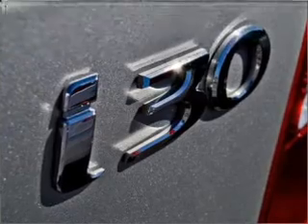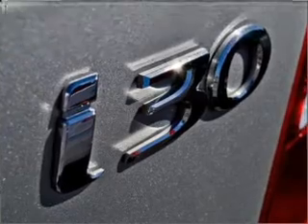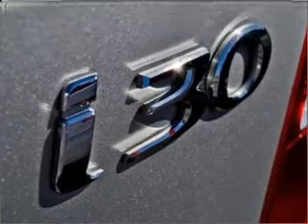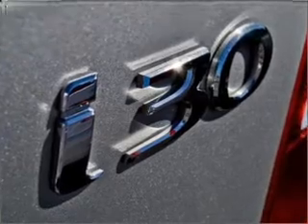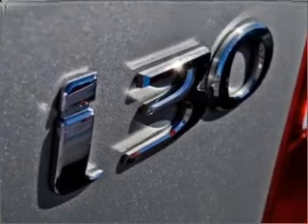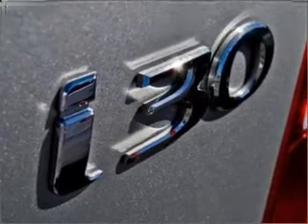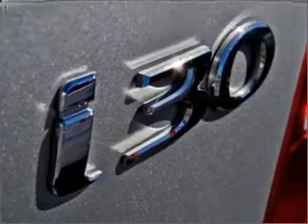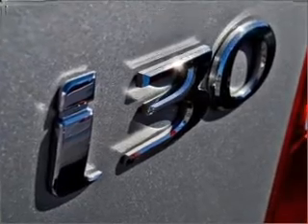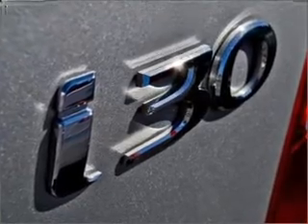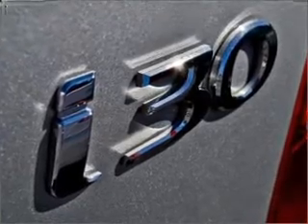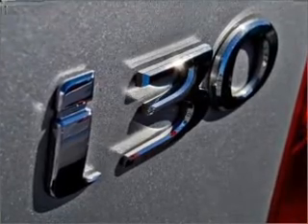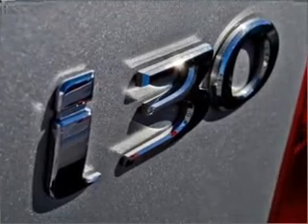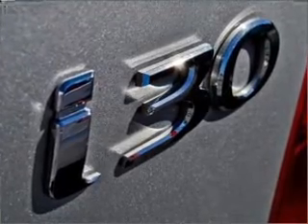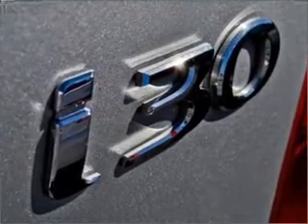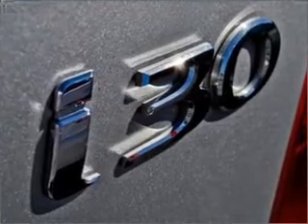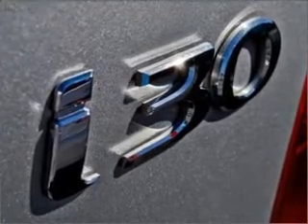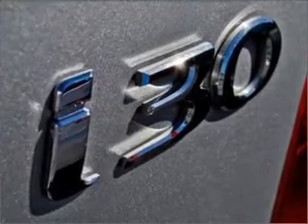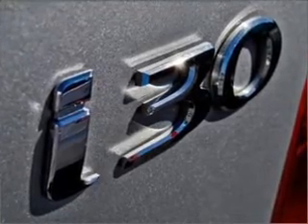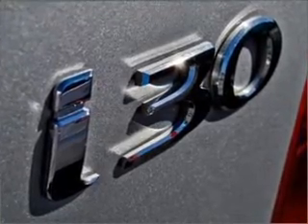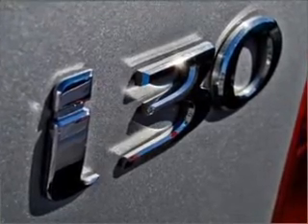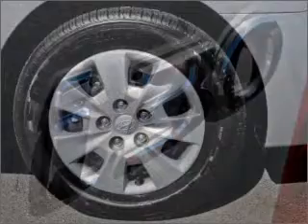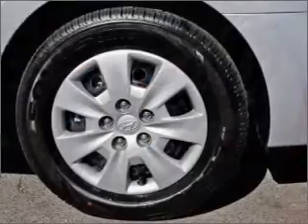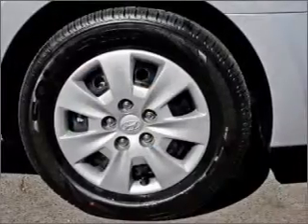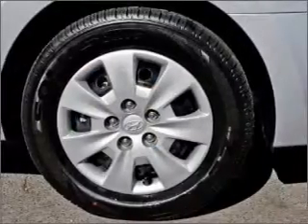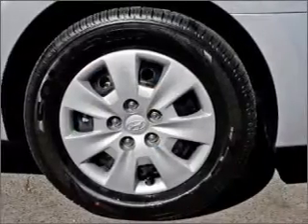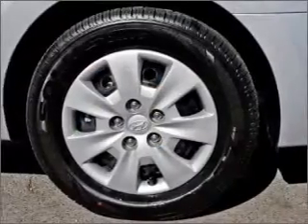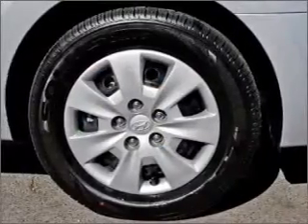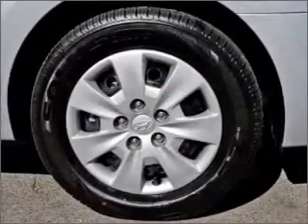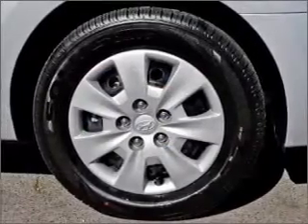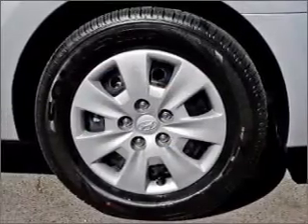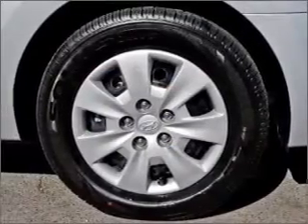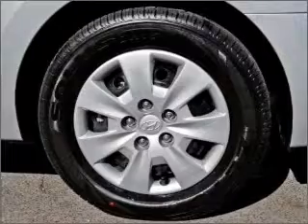If you're looking for a first-rate vehicle, this one could be yours today. Thank you.